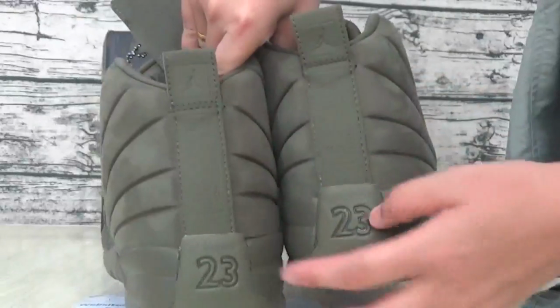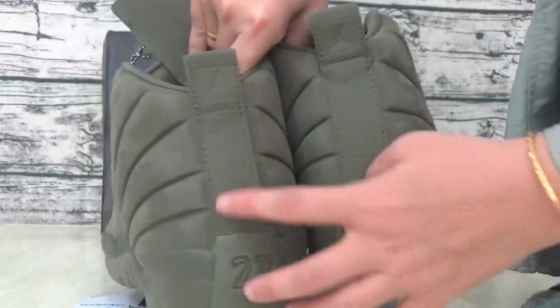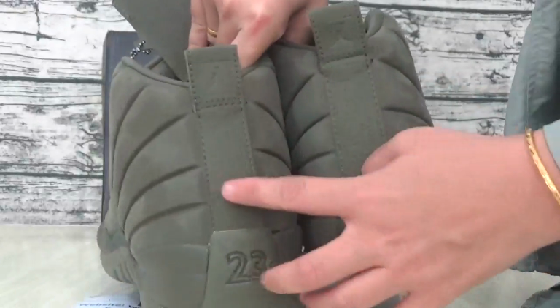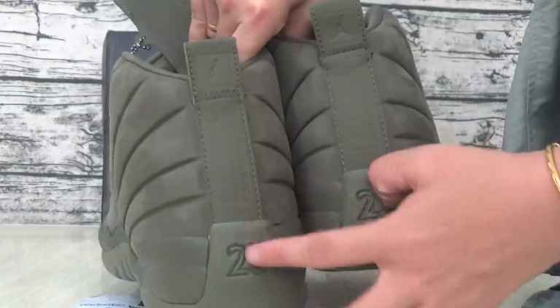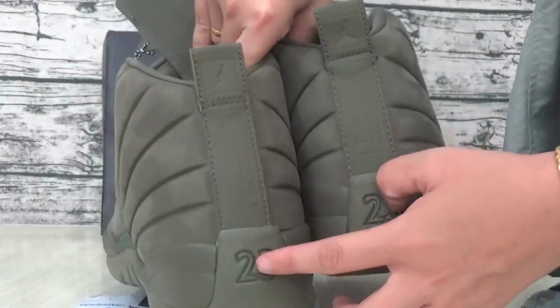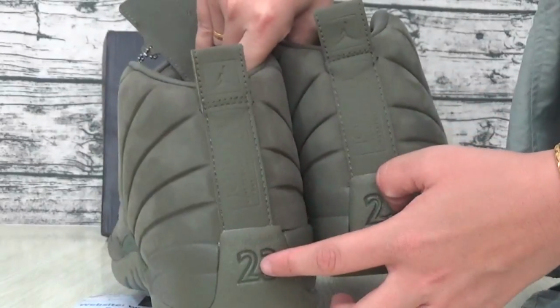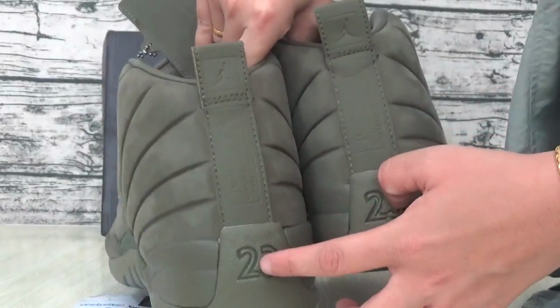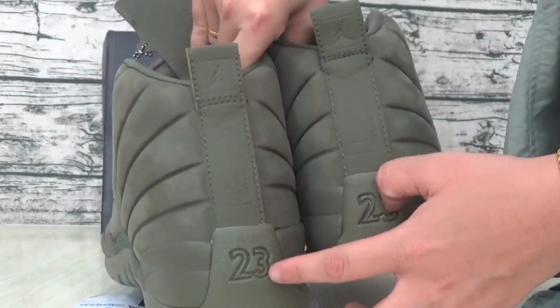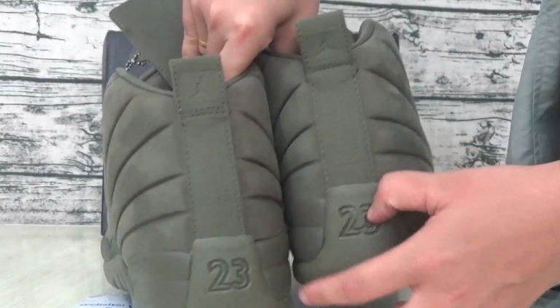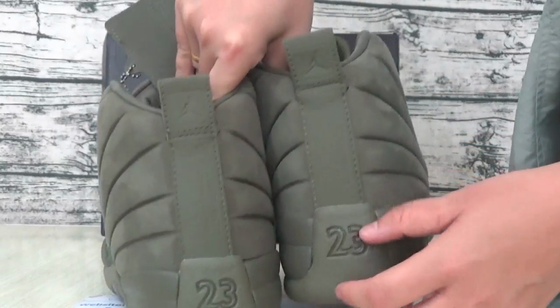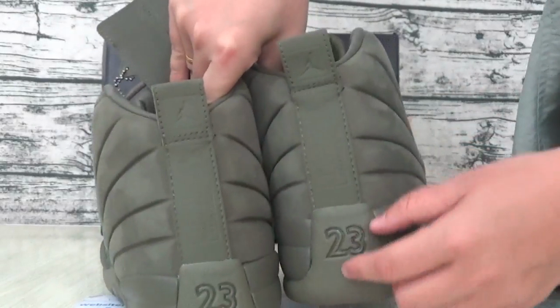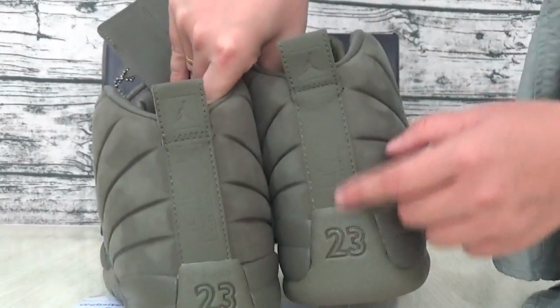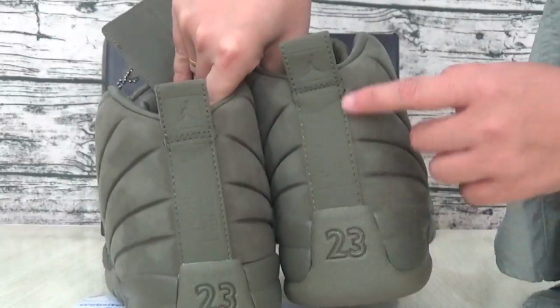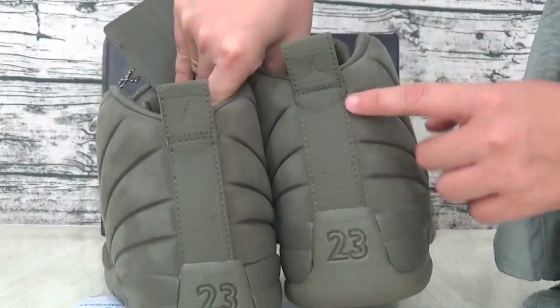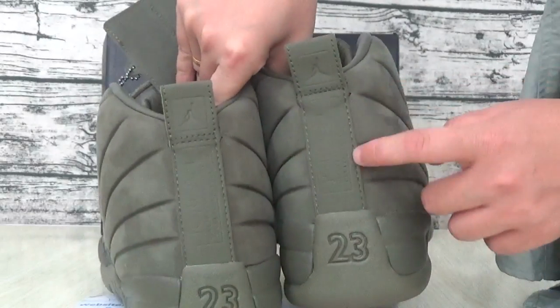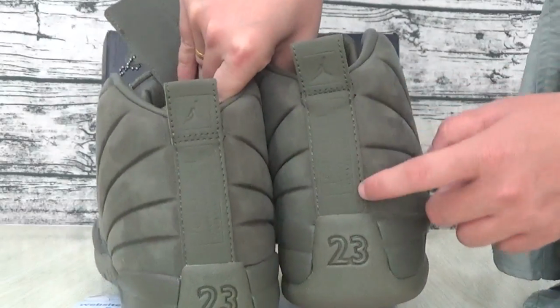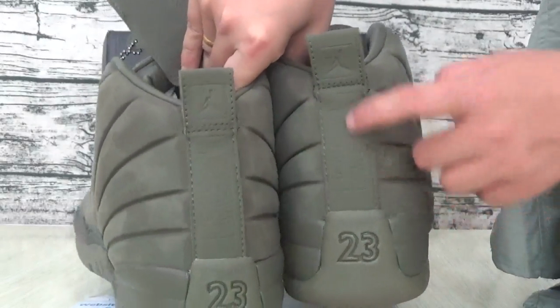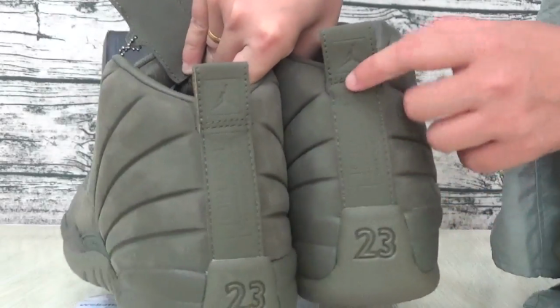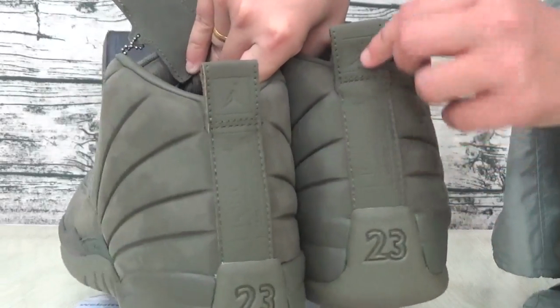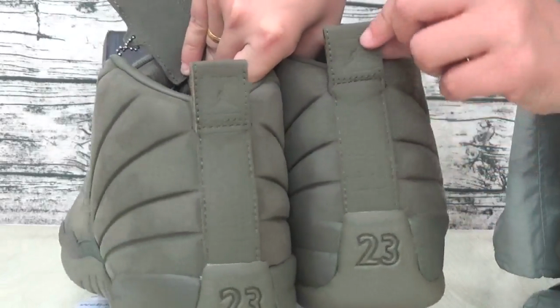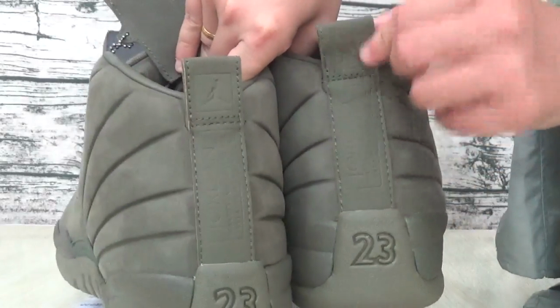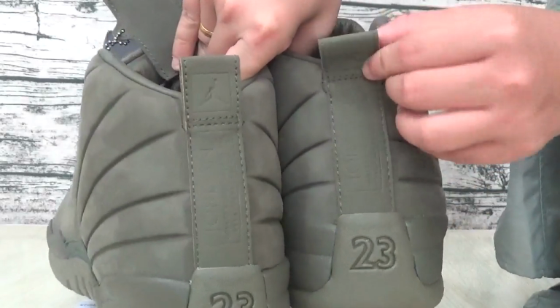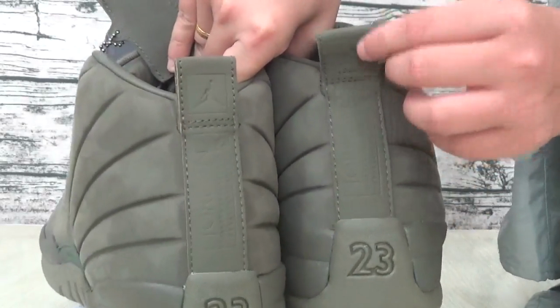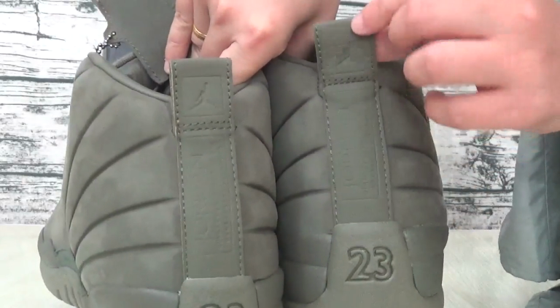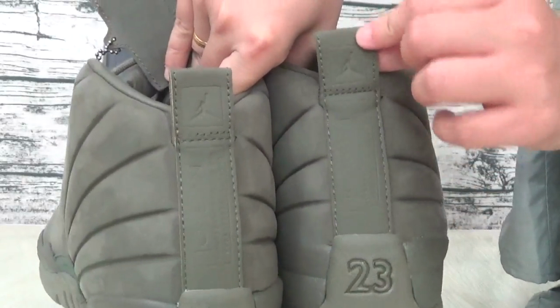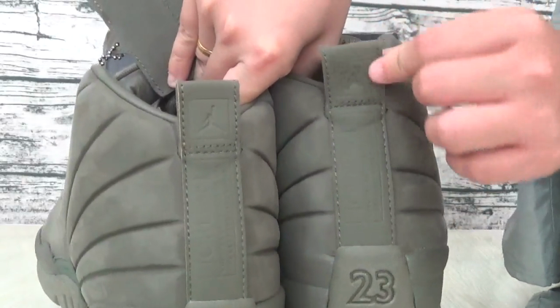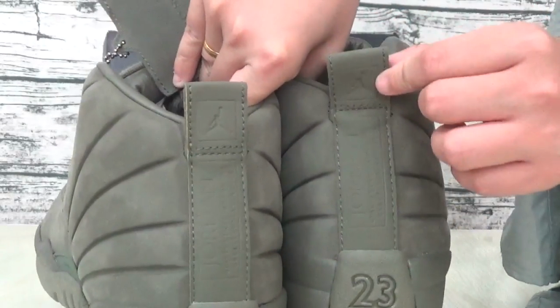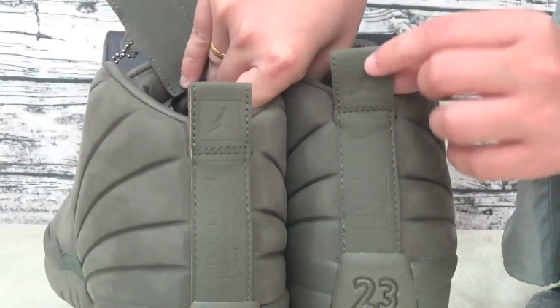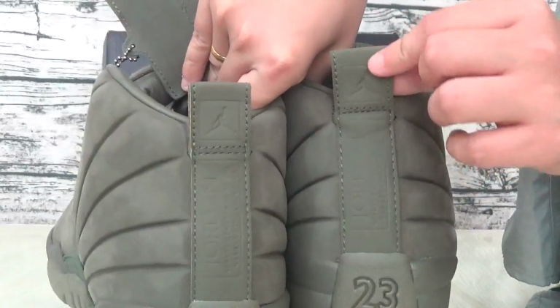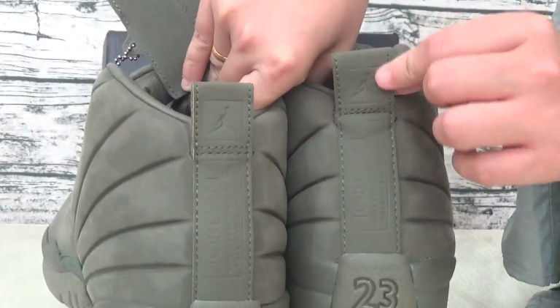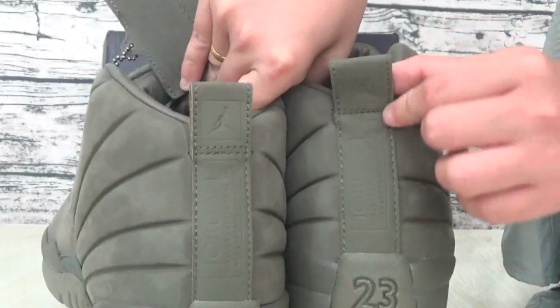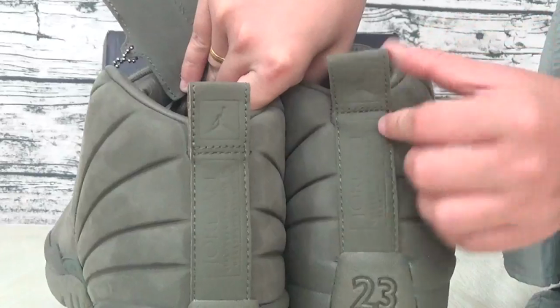That is the number 23. That is our Jordan. That is the supplement.